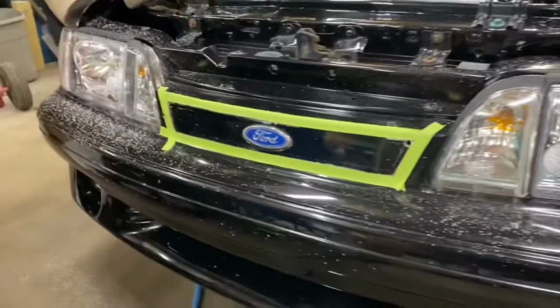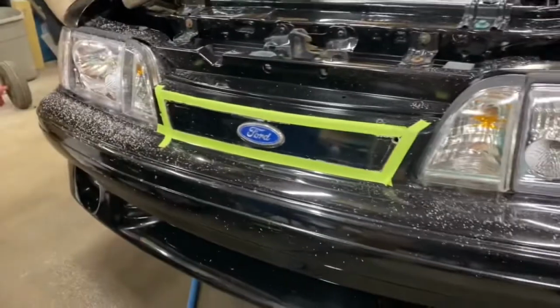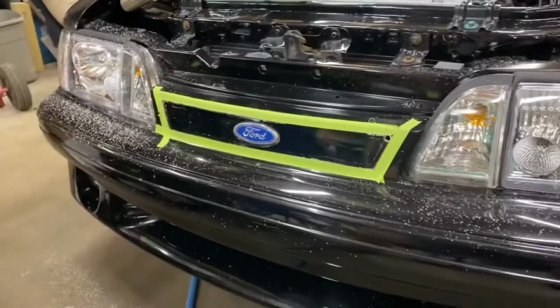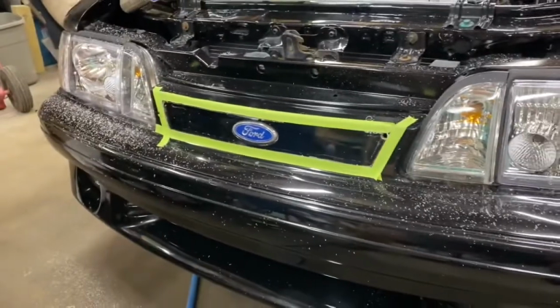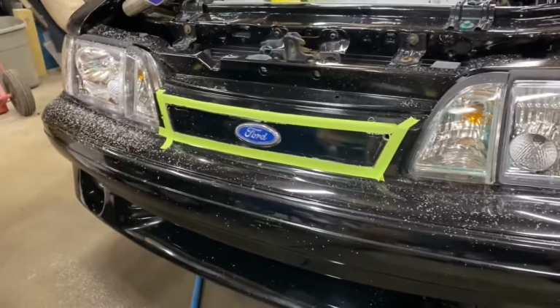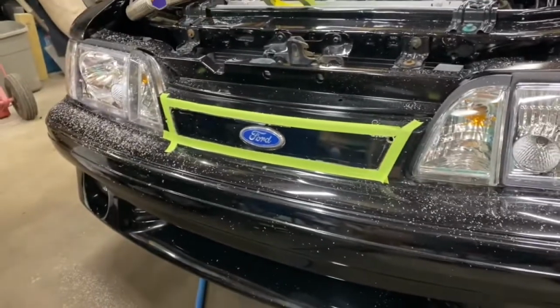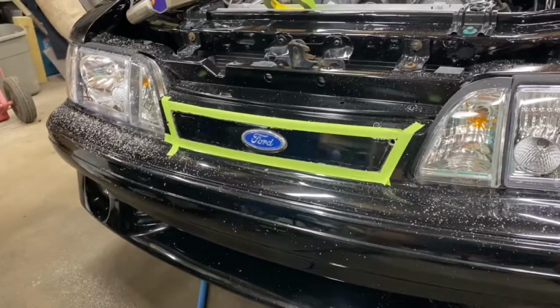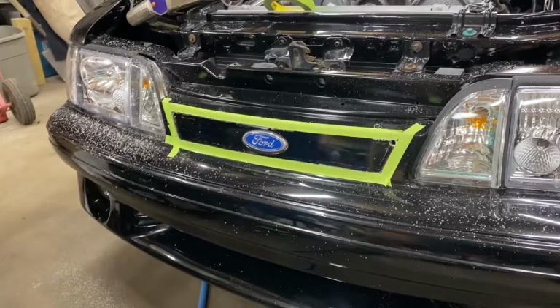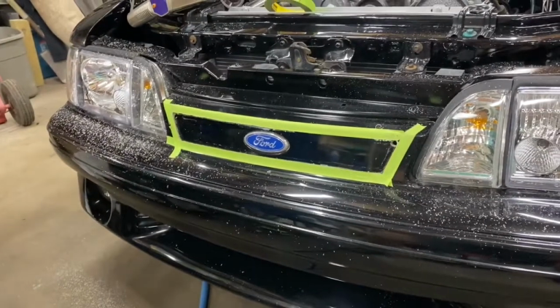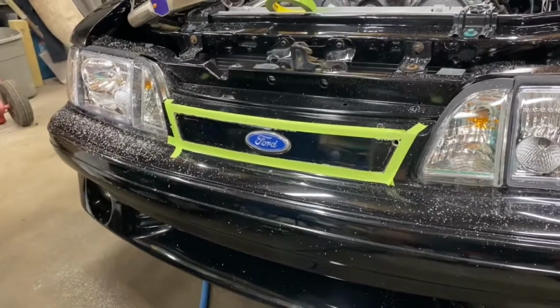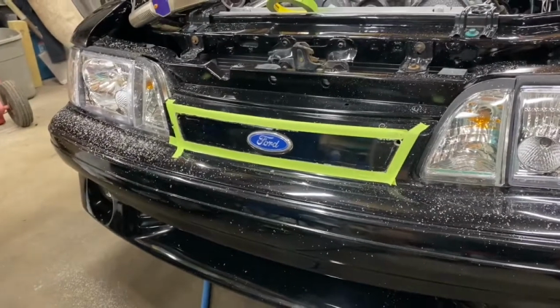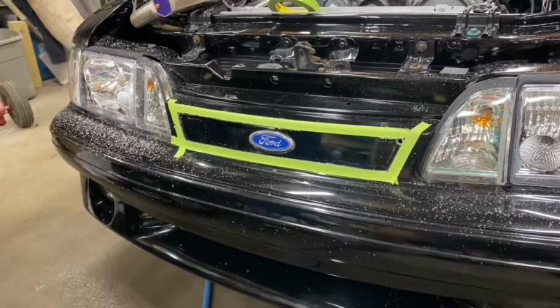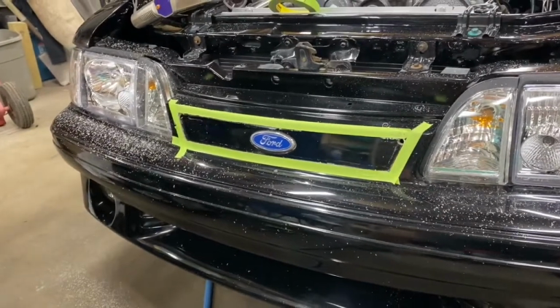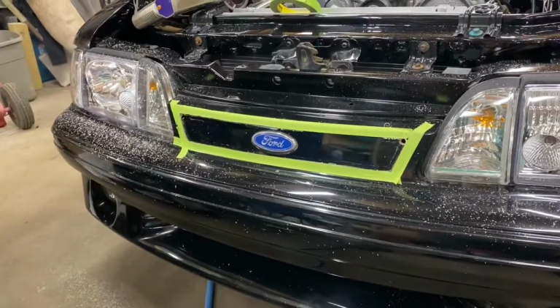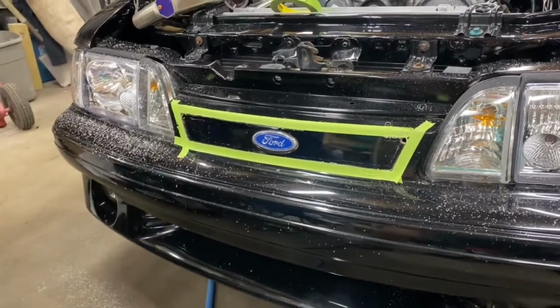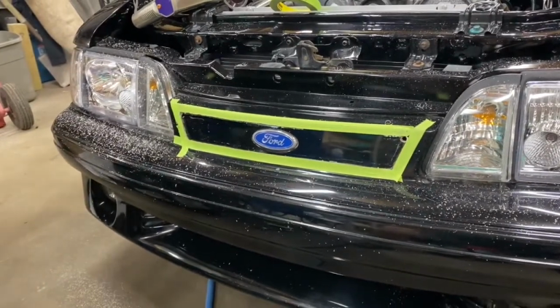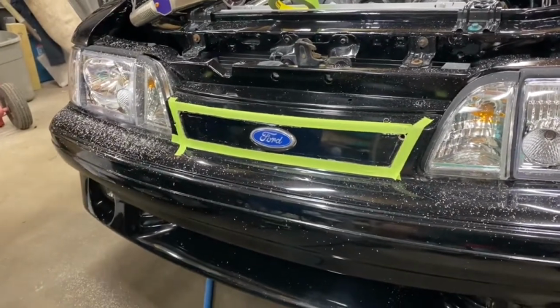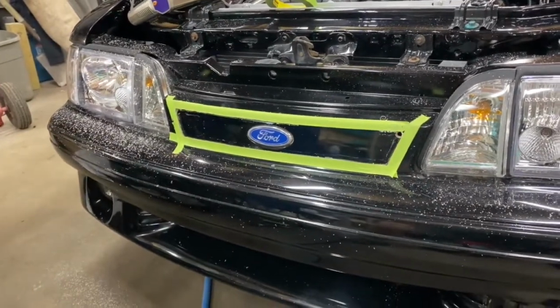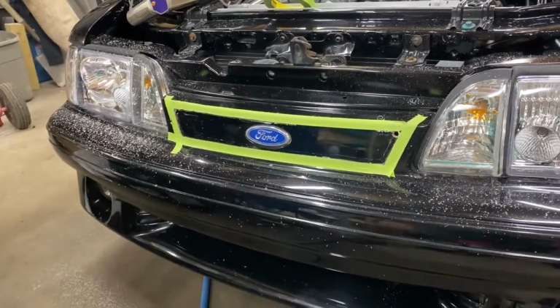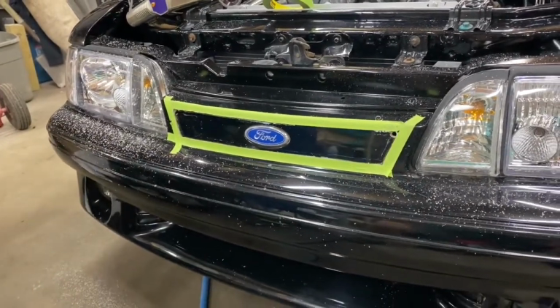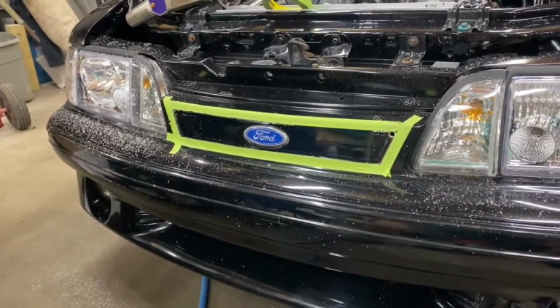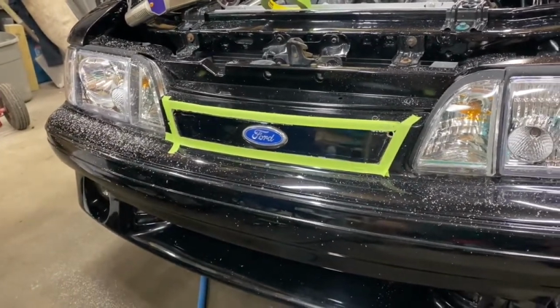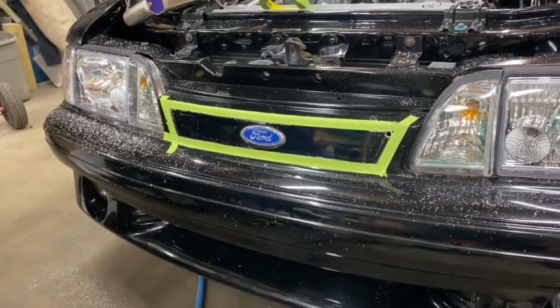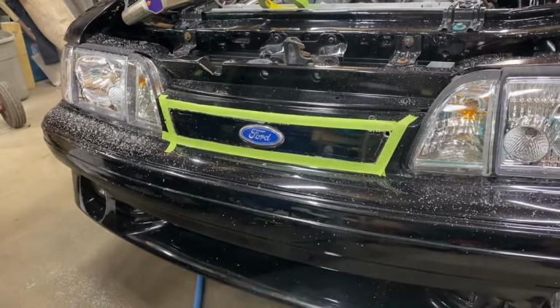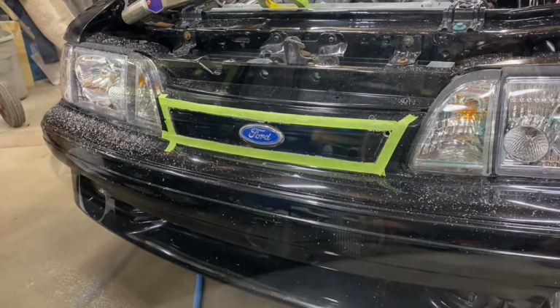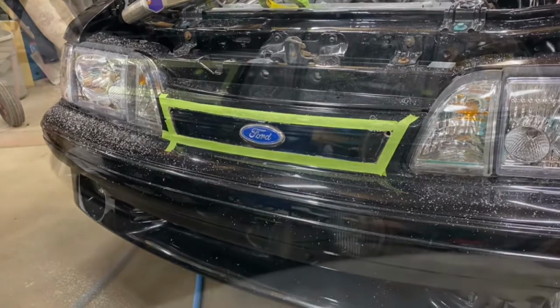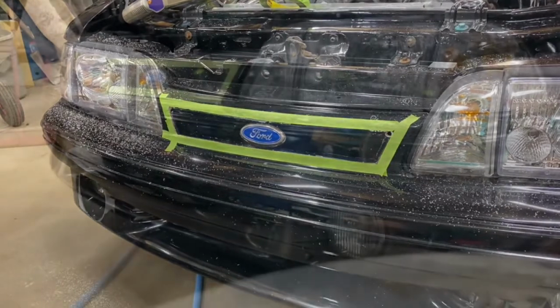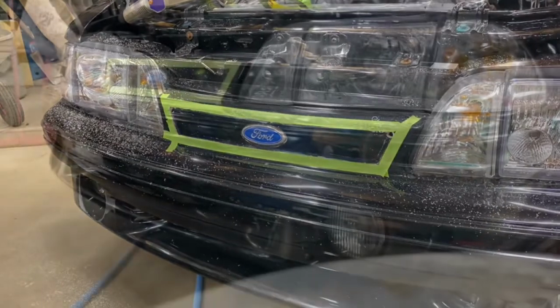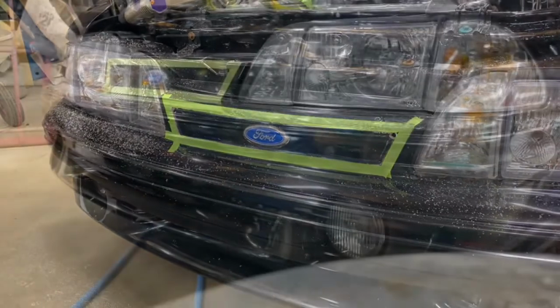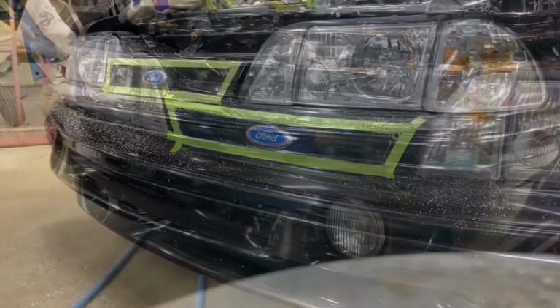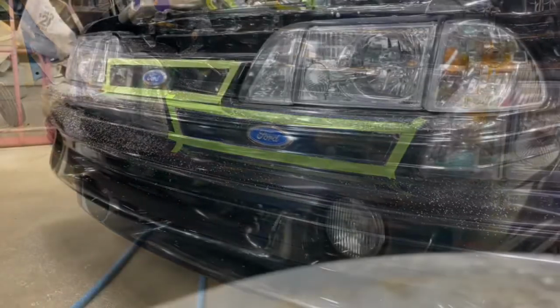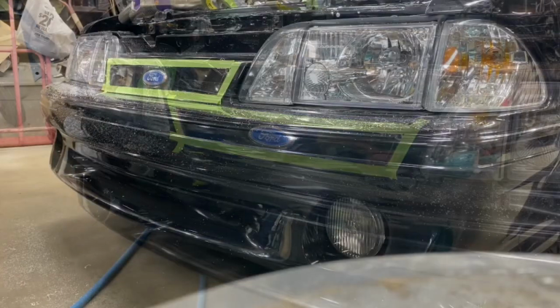I'll show you the finished cut and then get it cleaned up and show you how it fits.